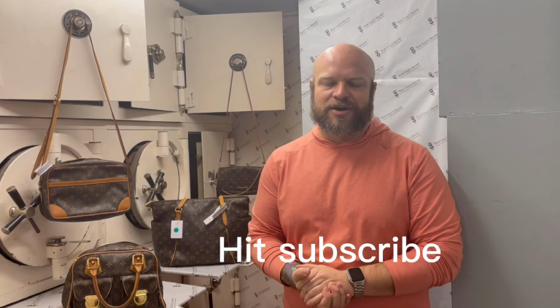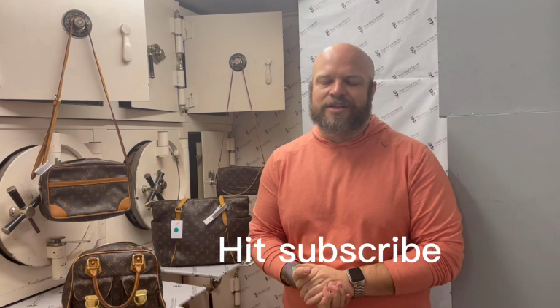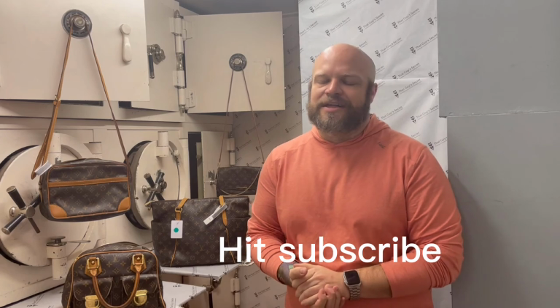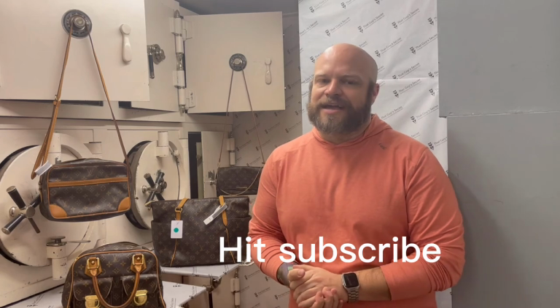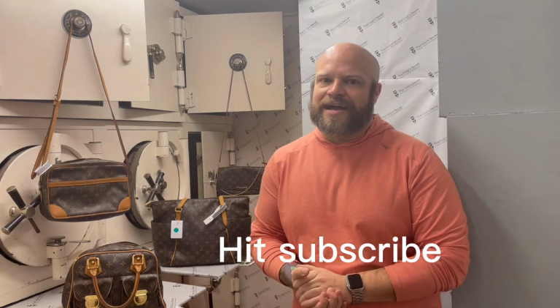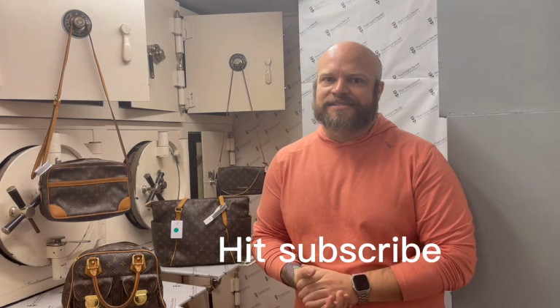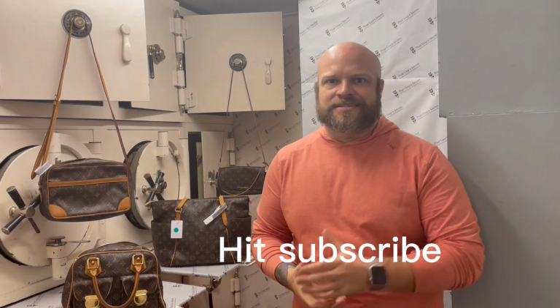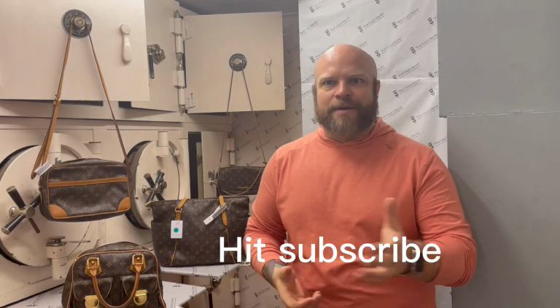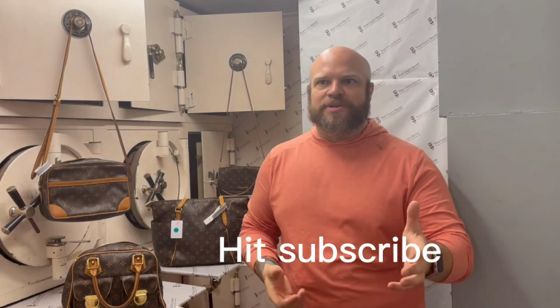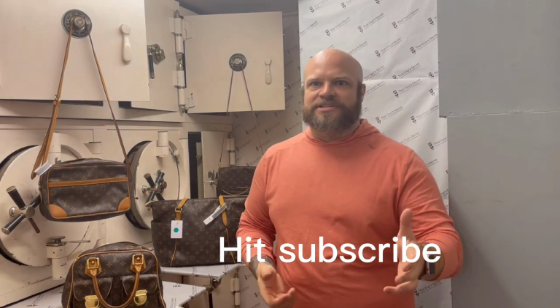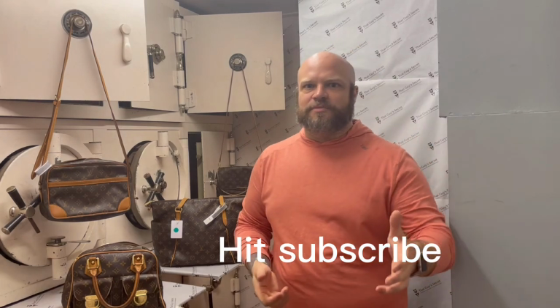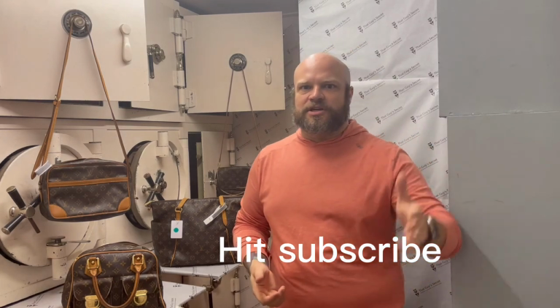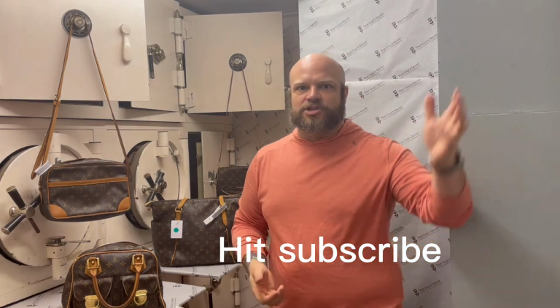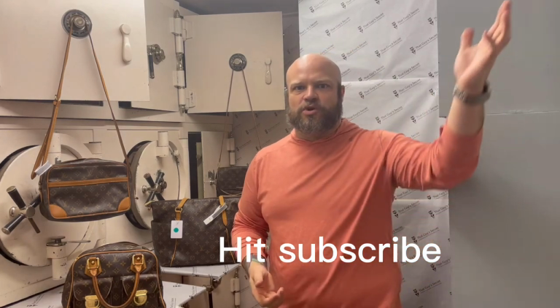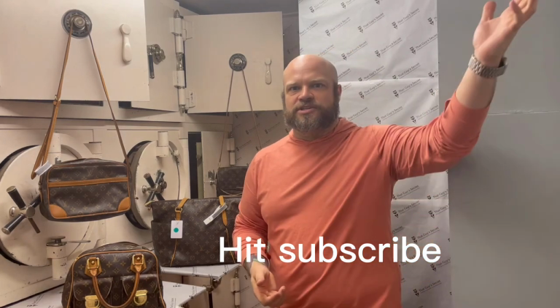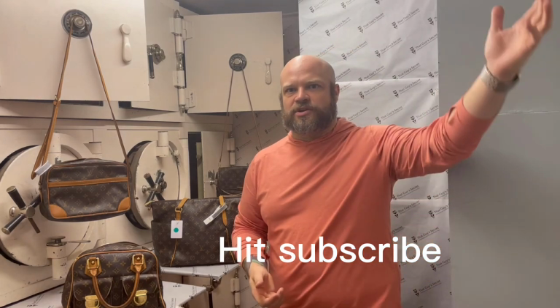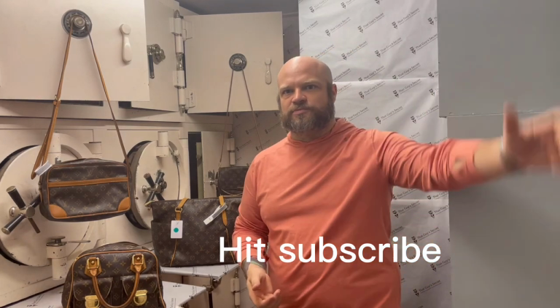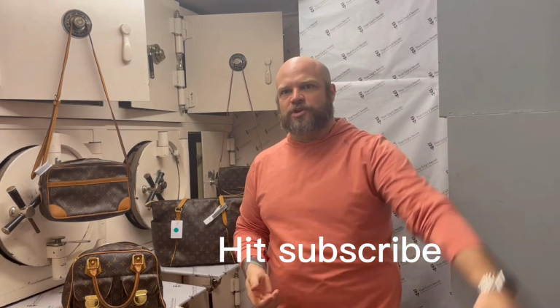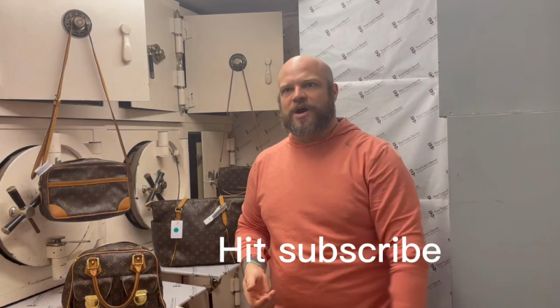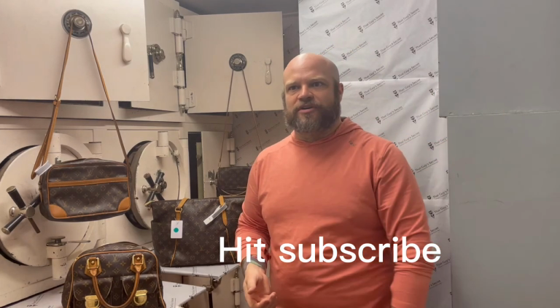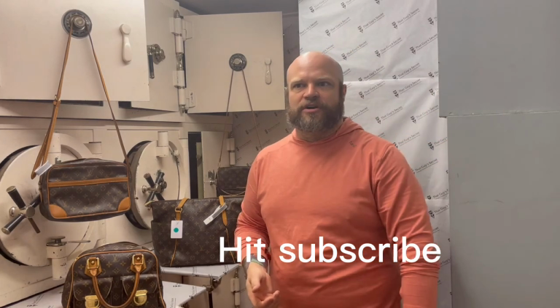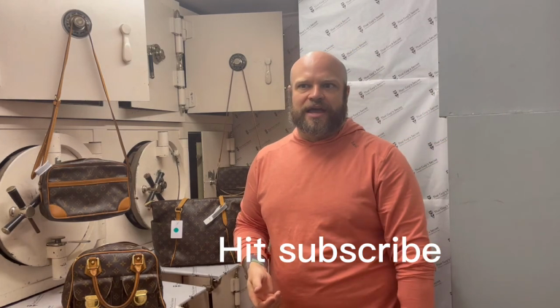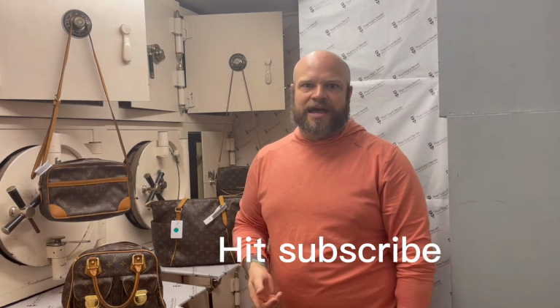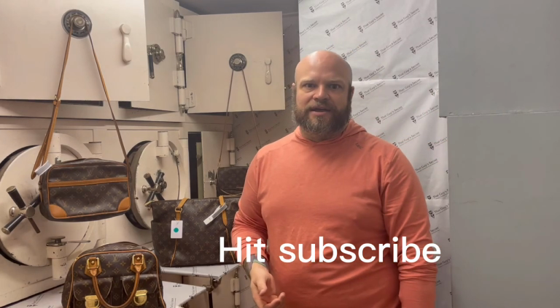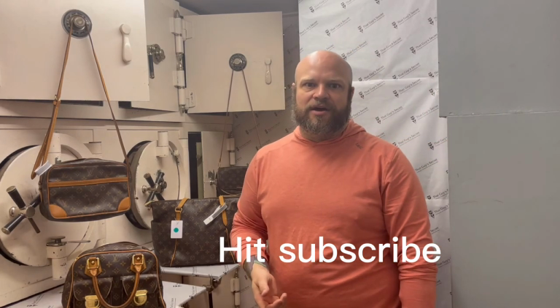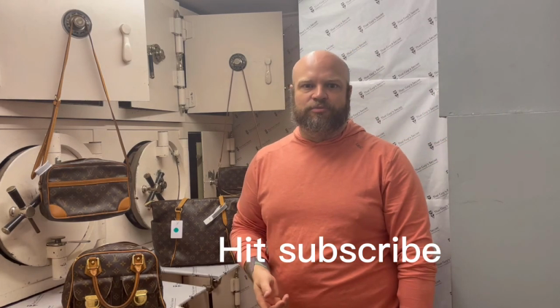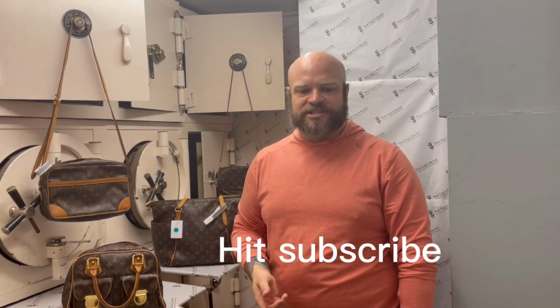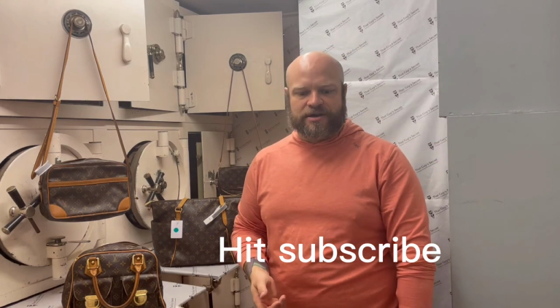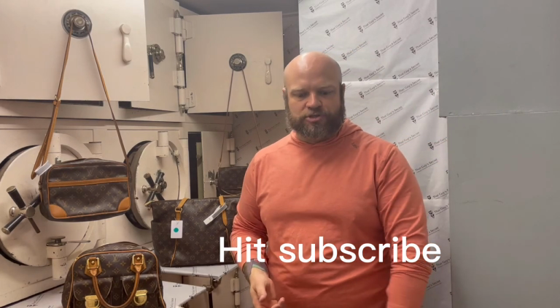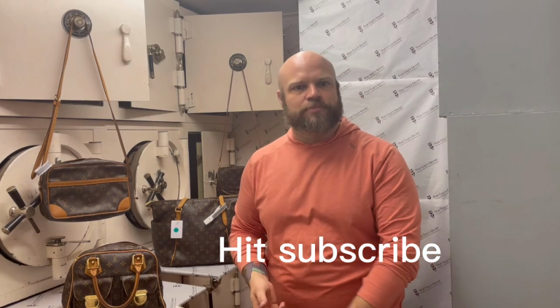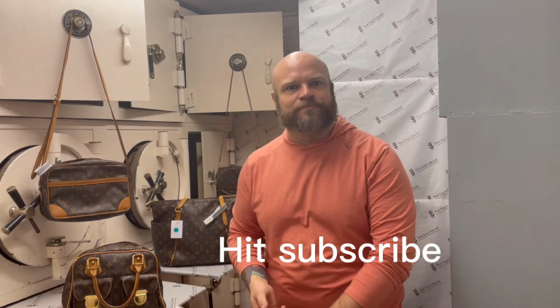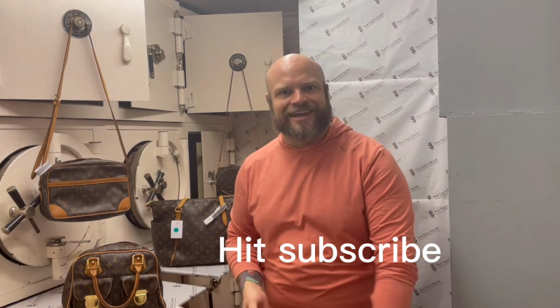Guys, stop in, see me, enjoy this great spring weather, and hope to see you out soon. Thanks.